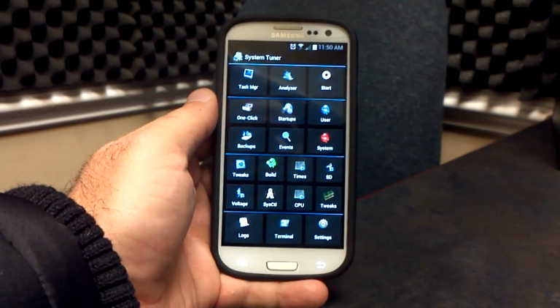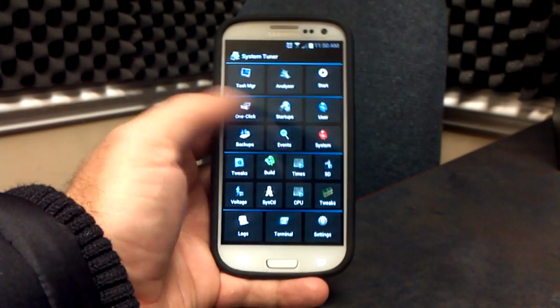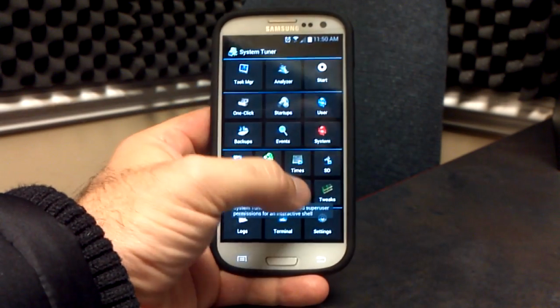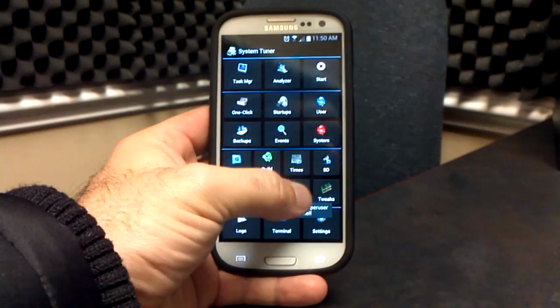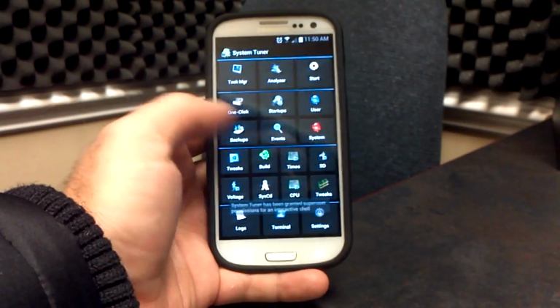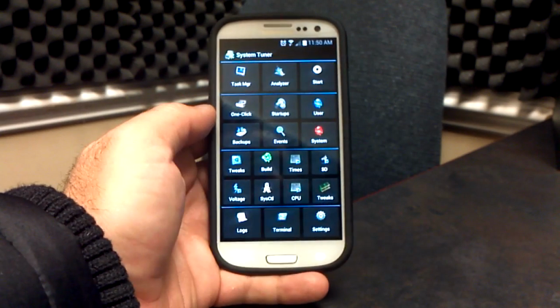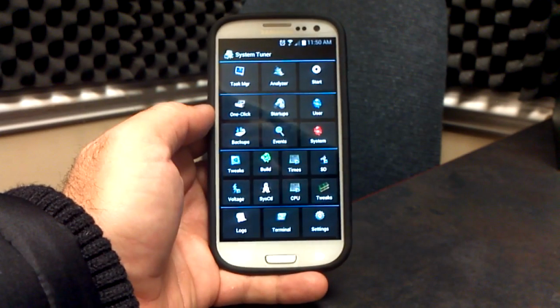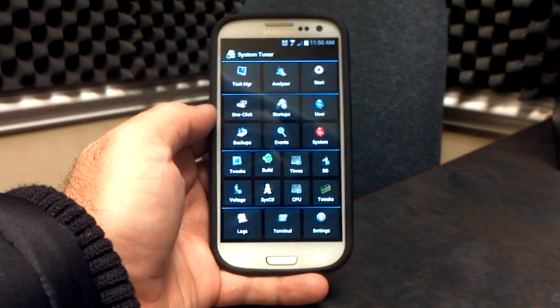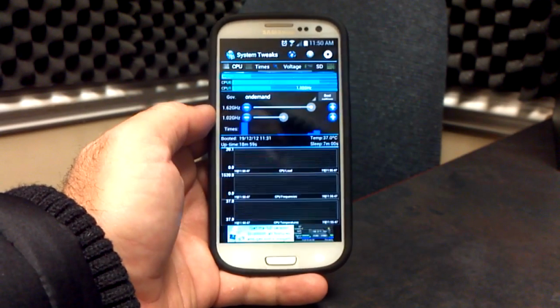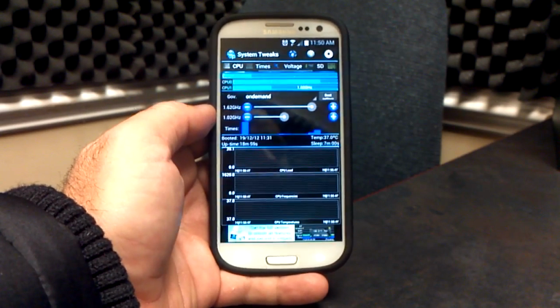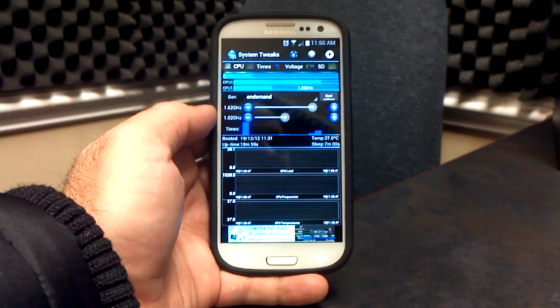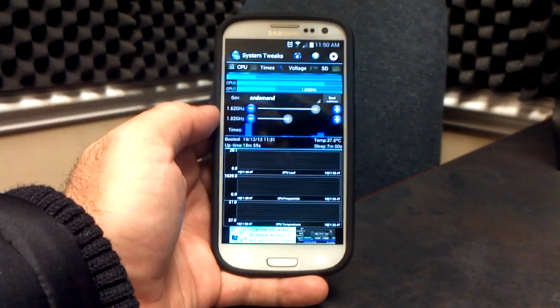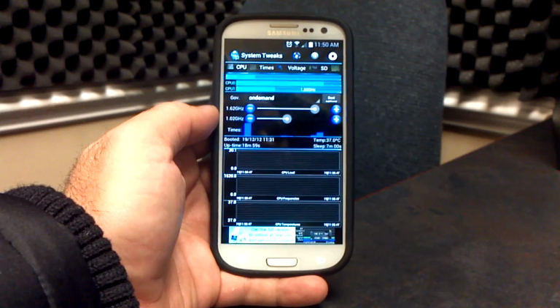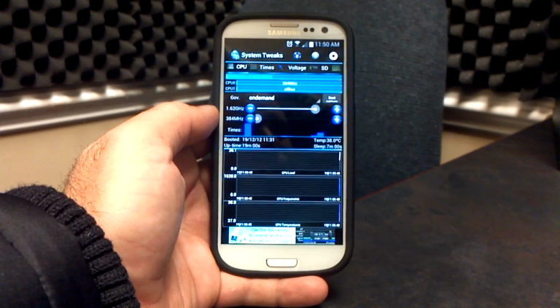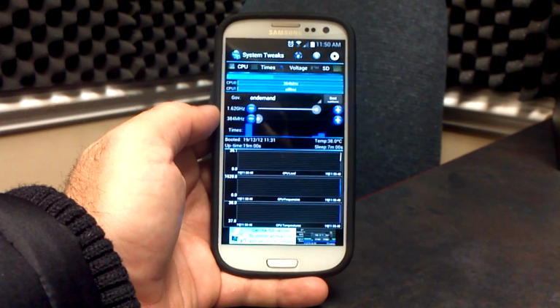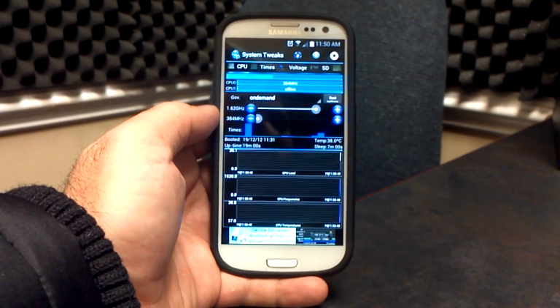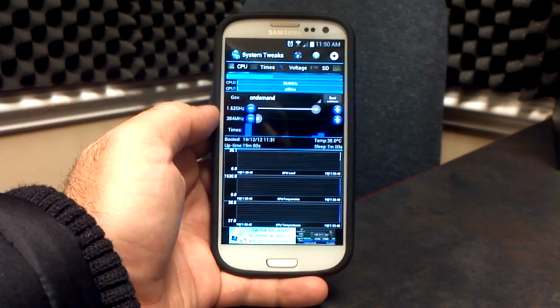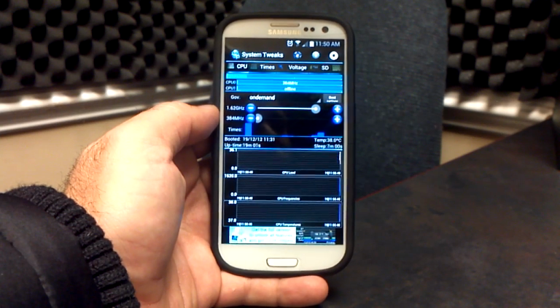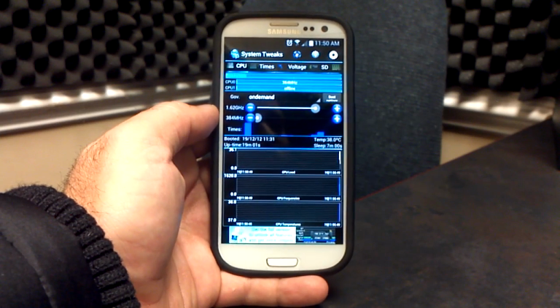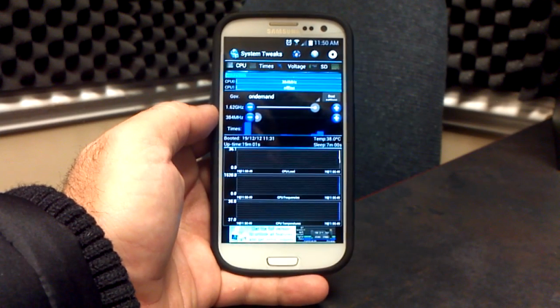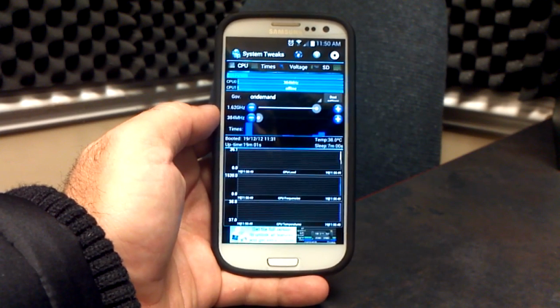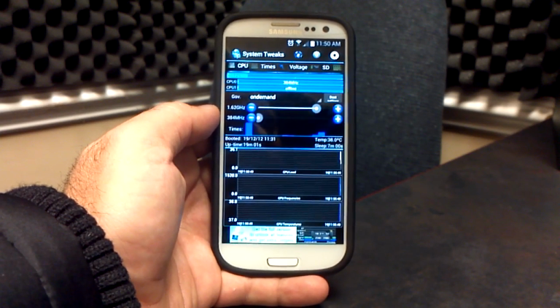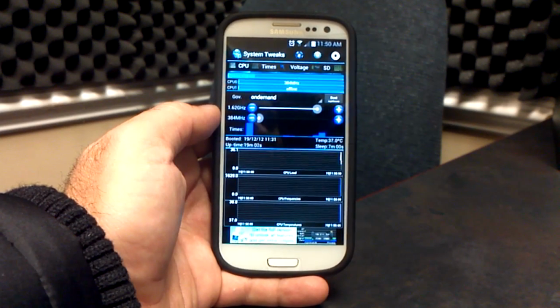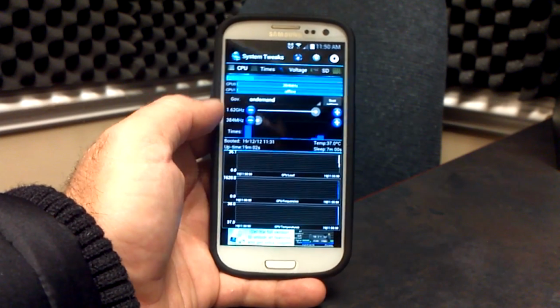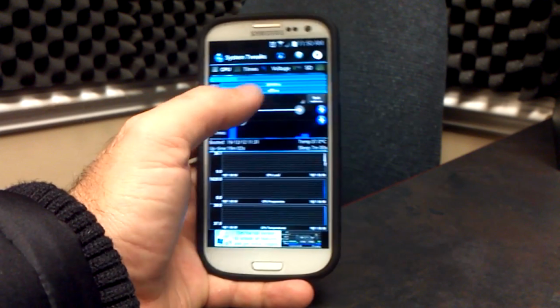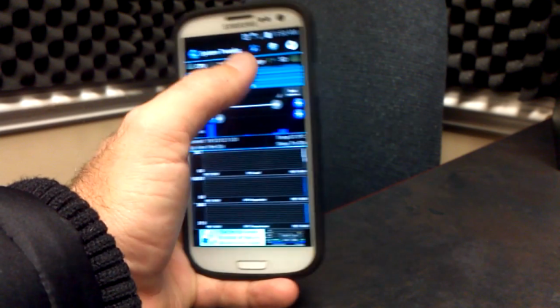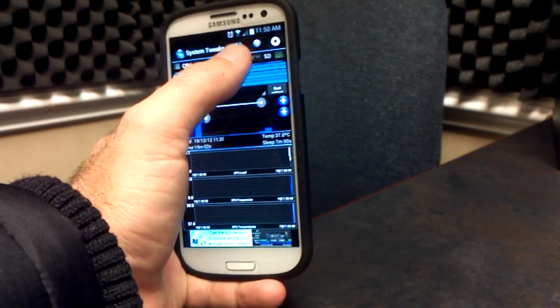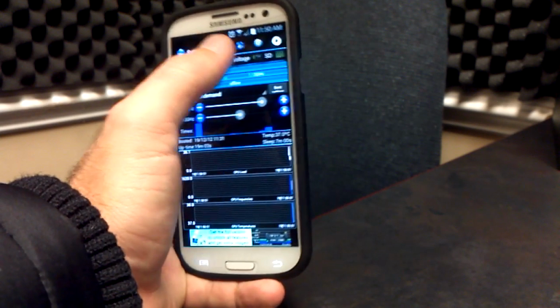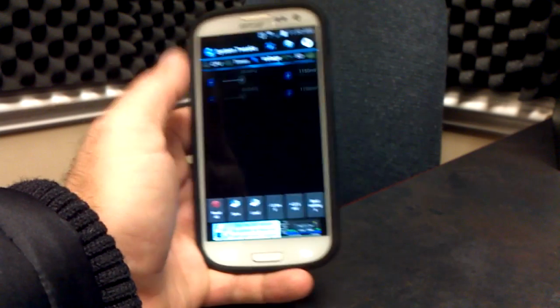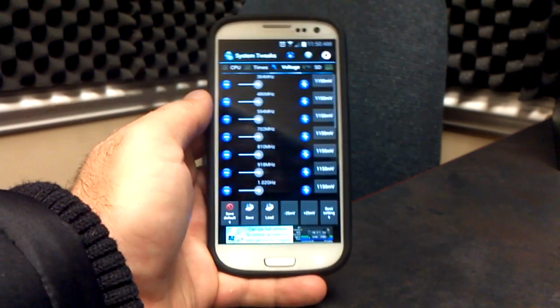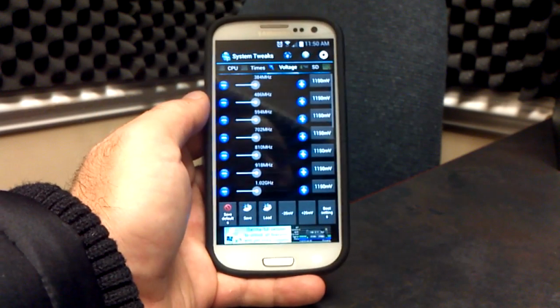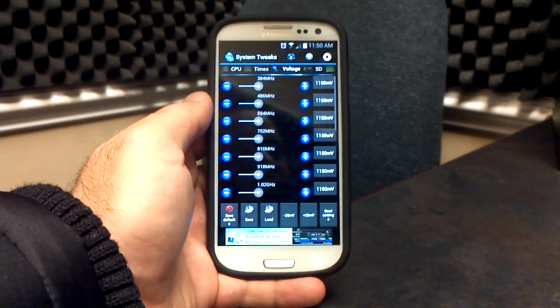Let's go to System Tuner real quick and take a look. You can overclock up to 1.9 gigahertz and play with the voltages as well.